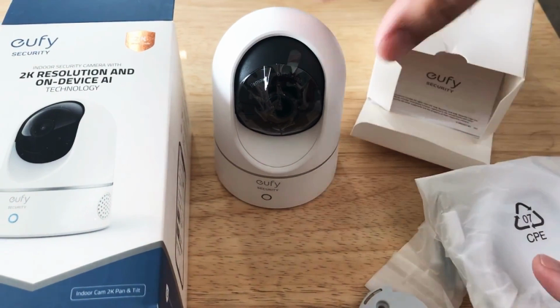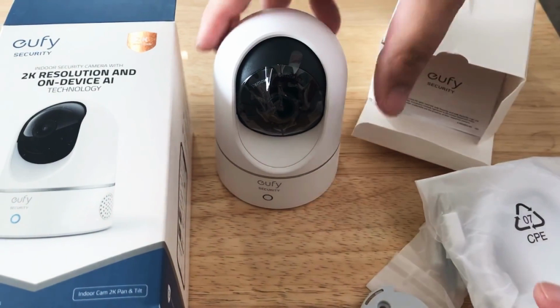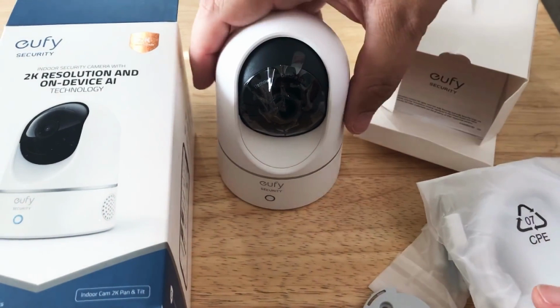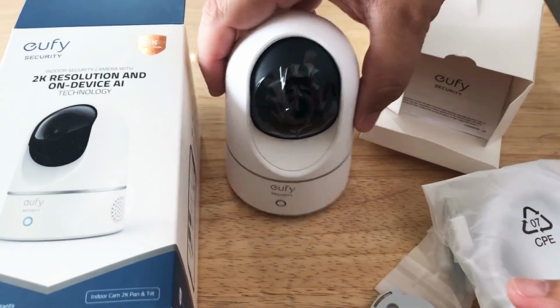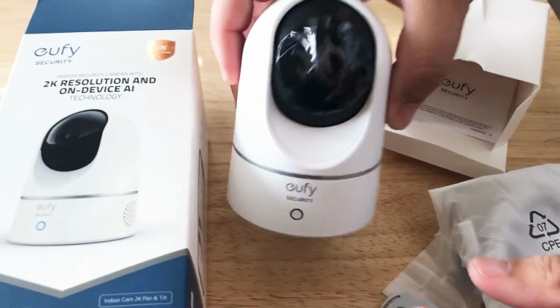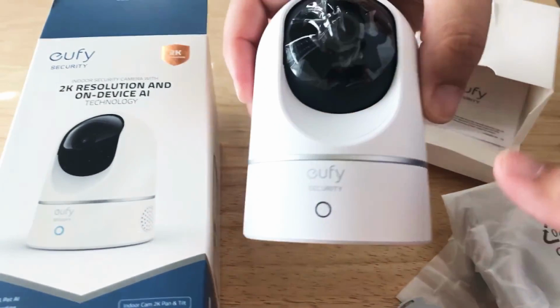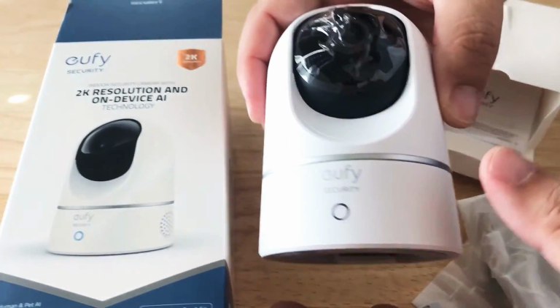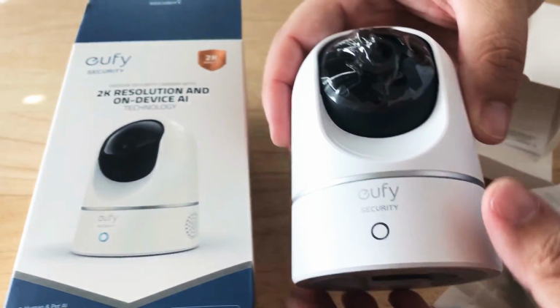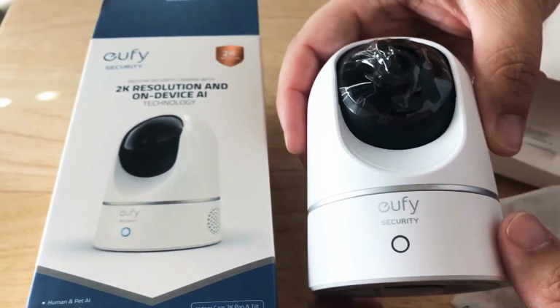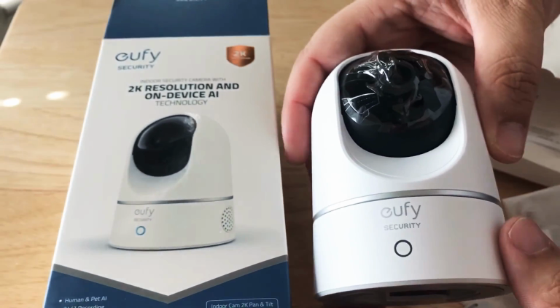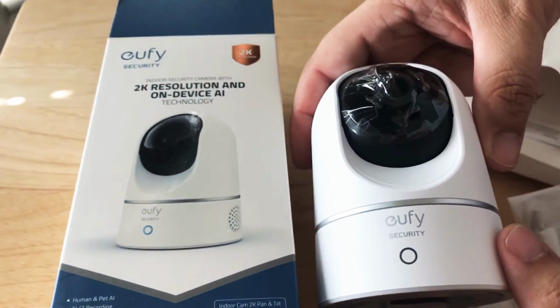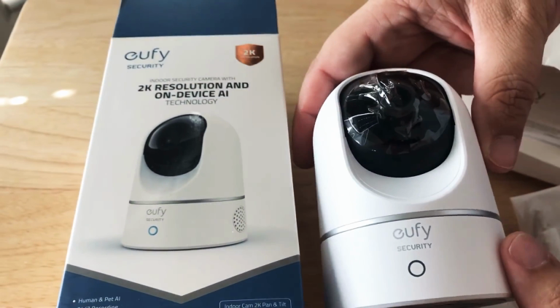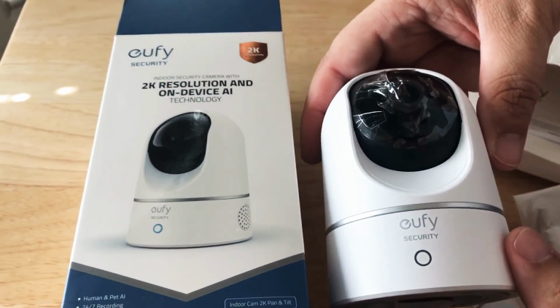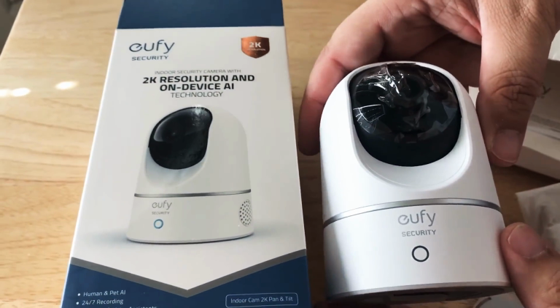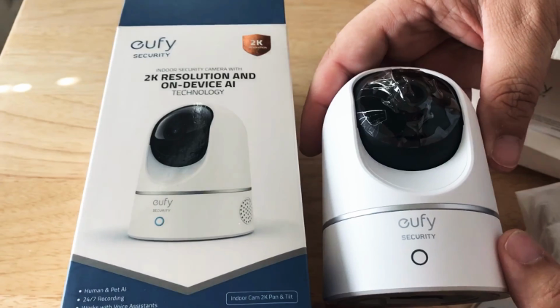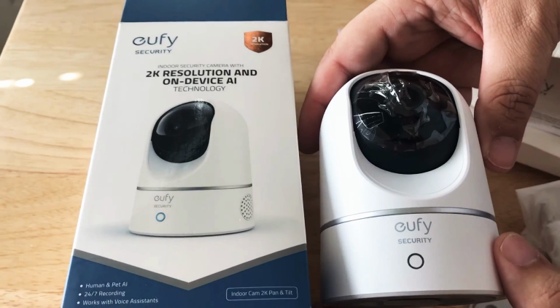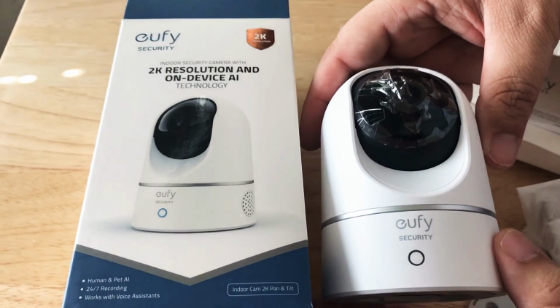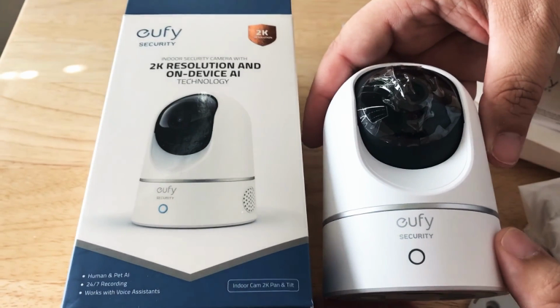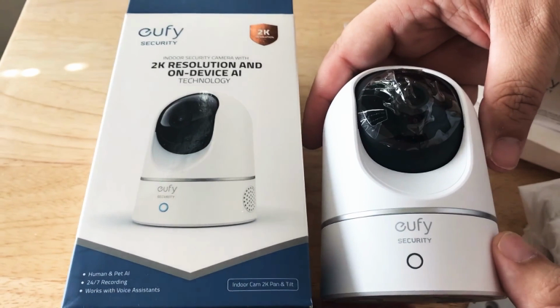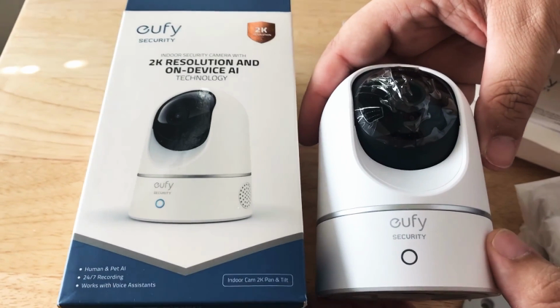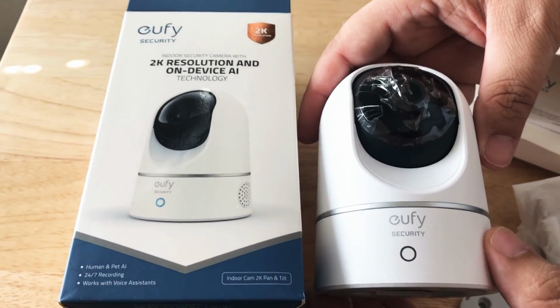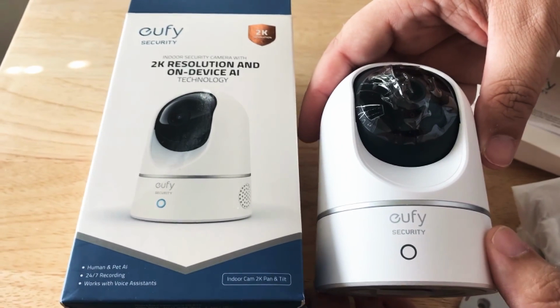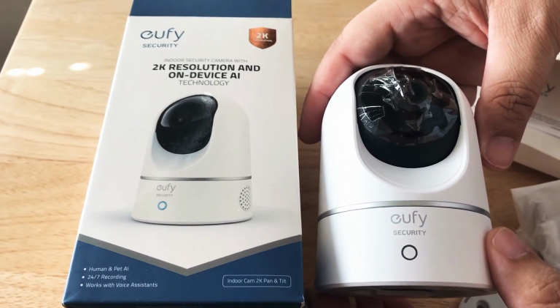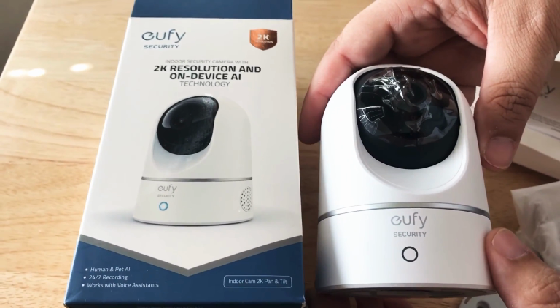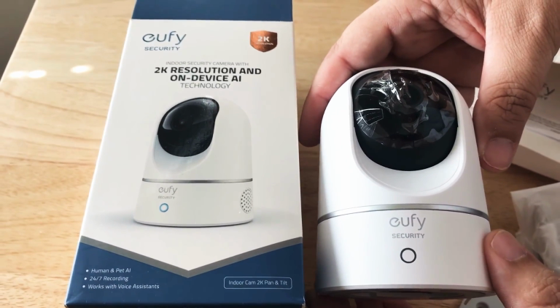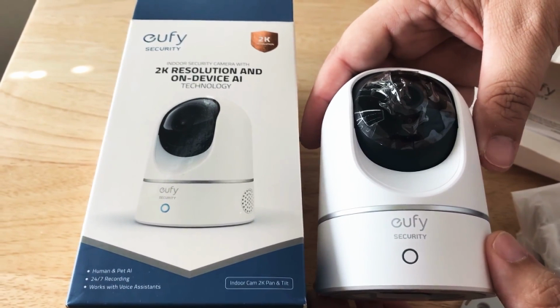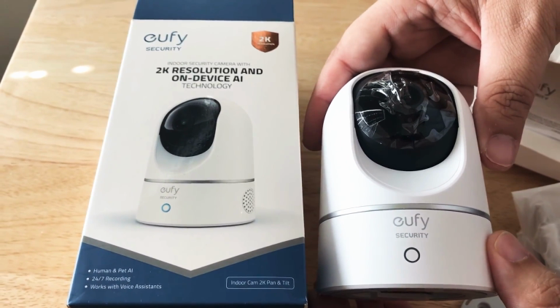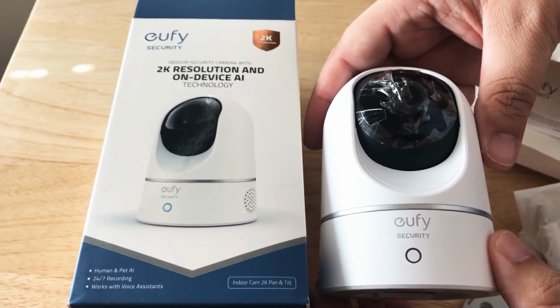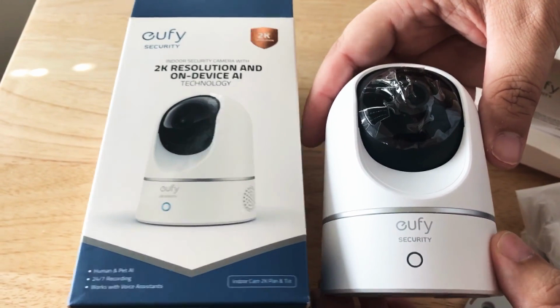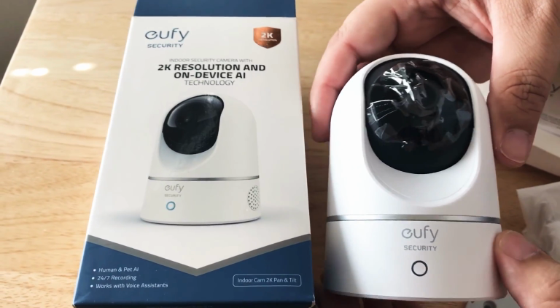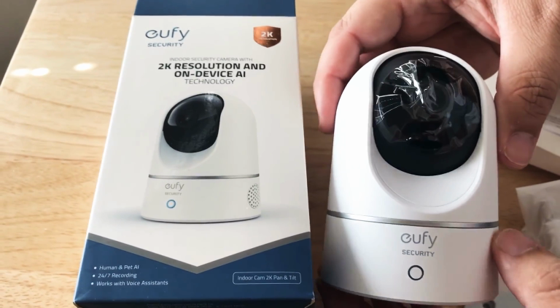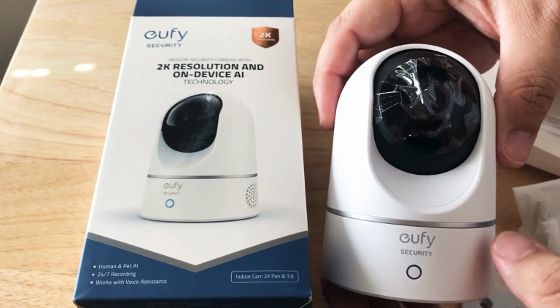So this is the Eufy security camera — 2K with on-device AI technology. It's very cool.